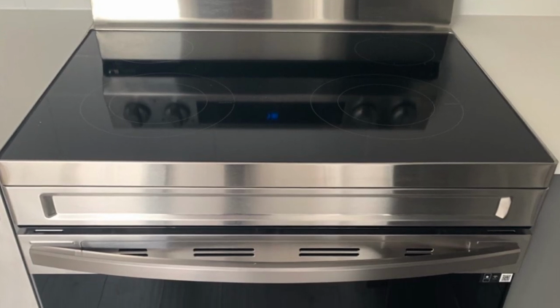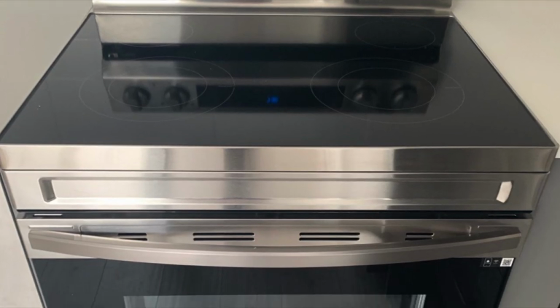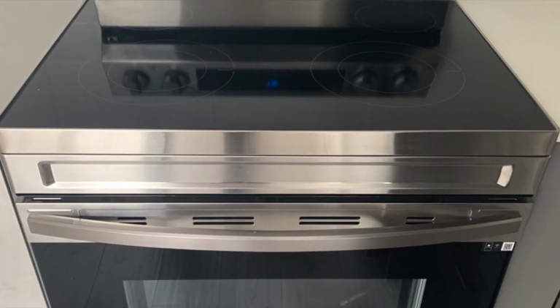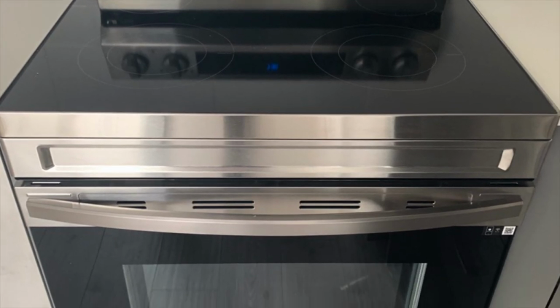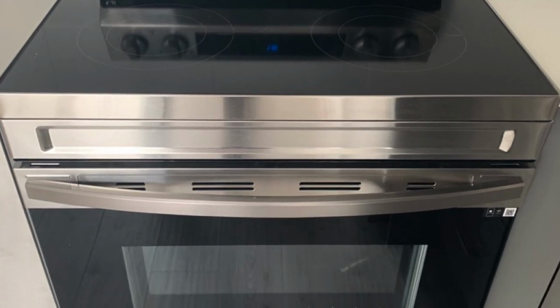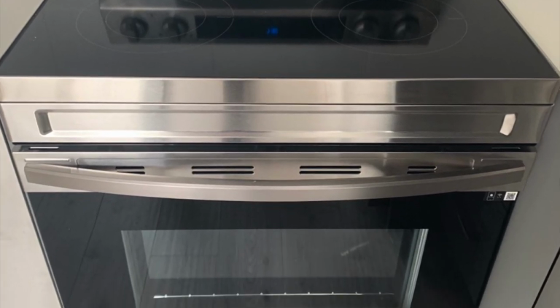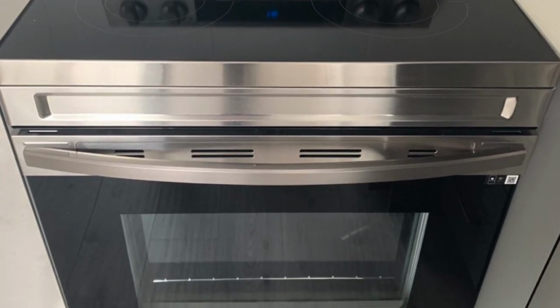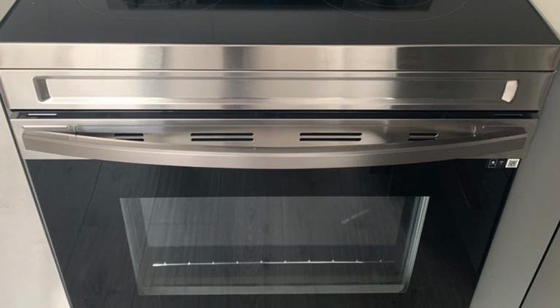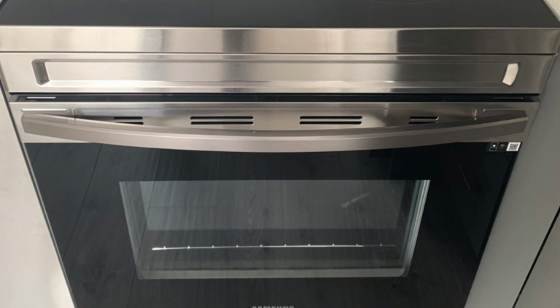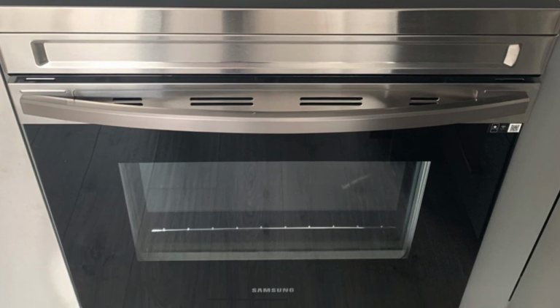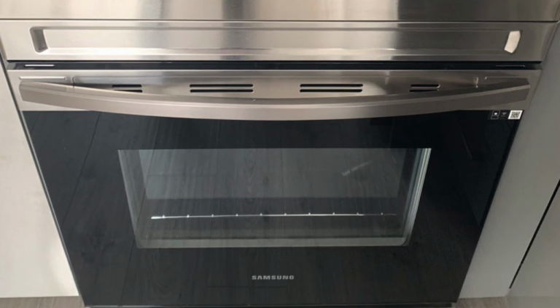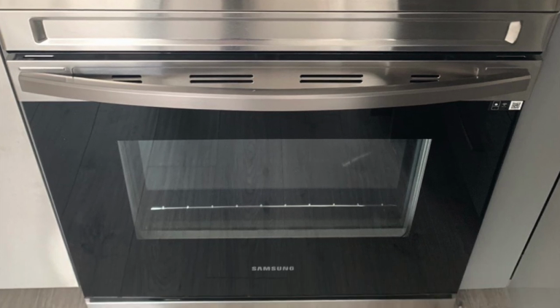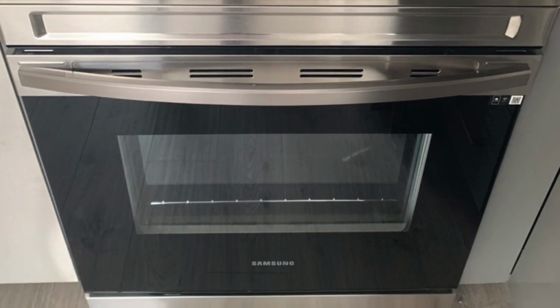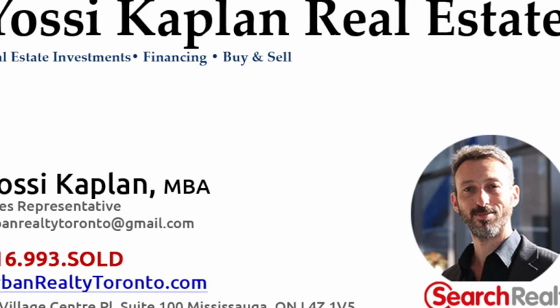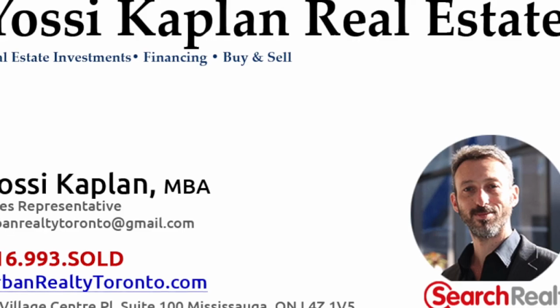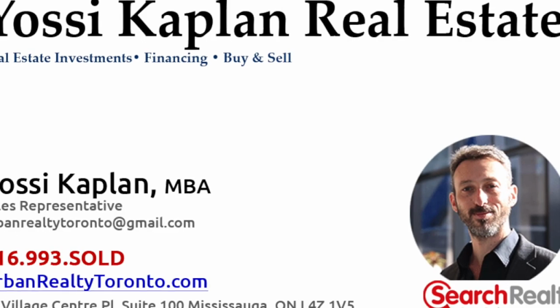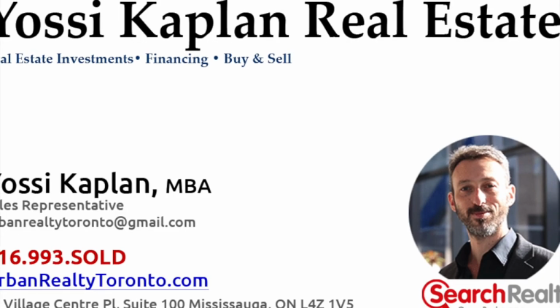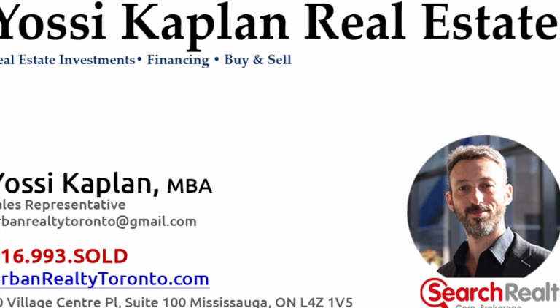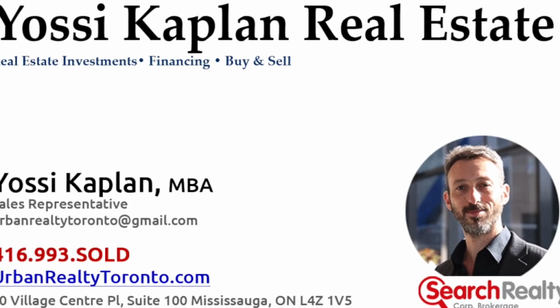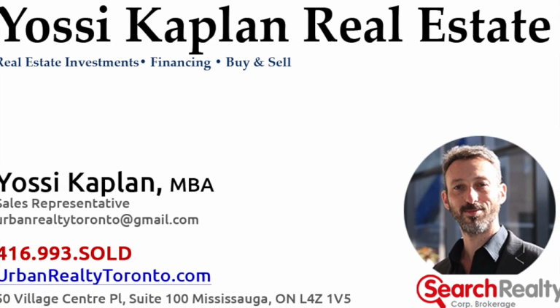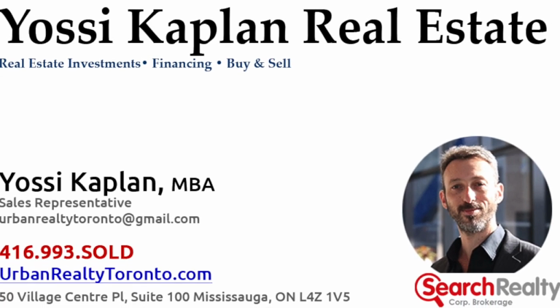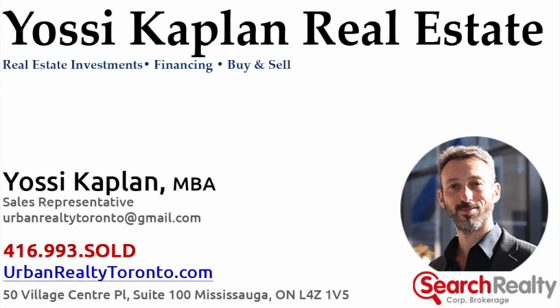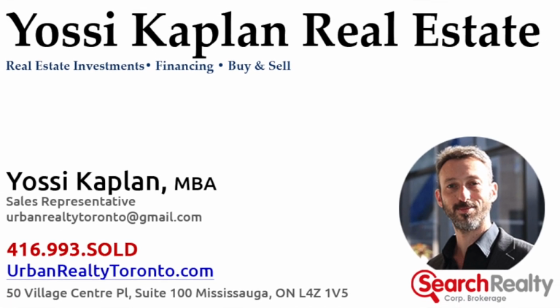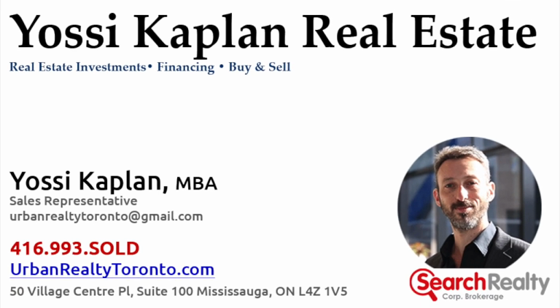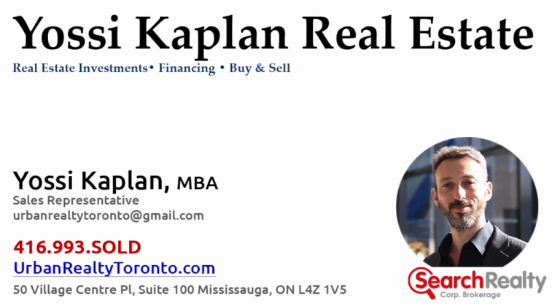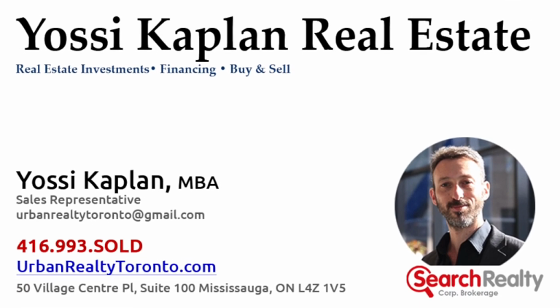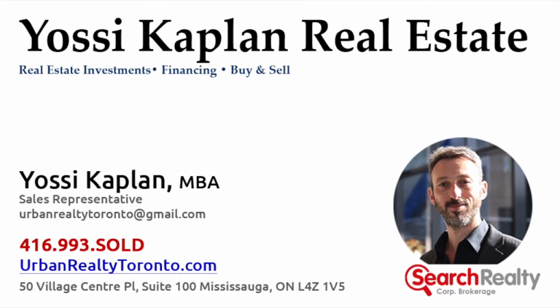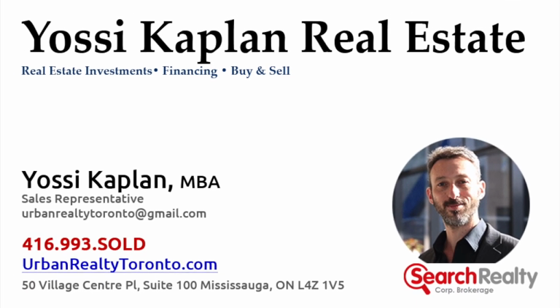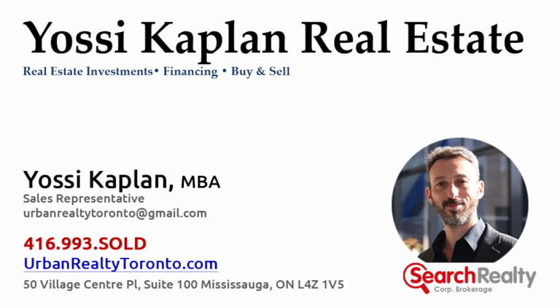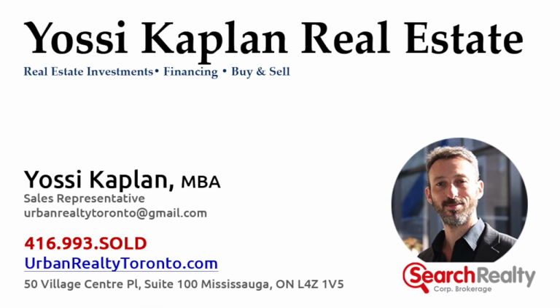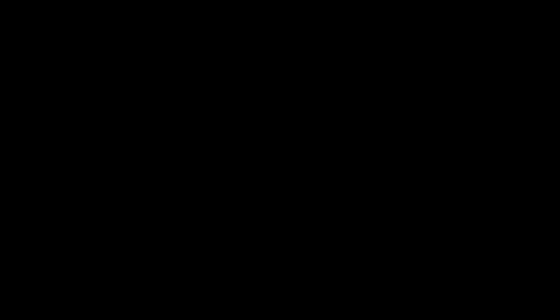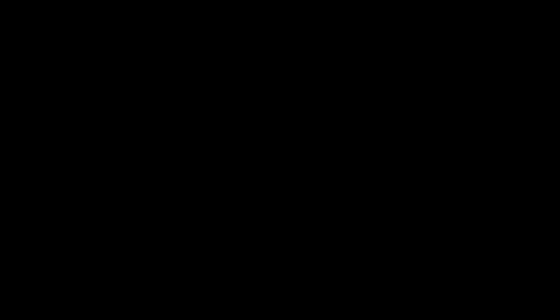Thank you very much for watching. This is Yossi Kaplan of Search Realty — give me a shout if you're looking to buy or sell in the area. Thank you.